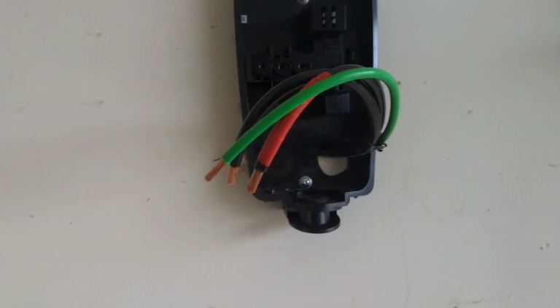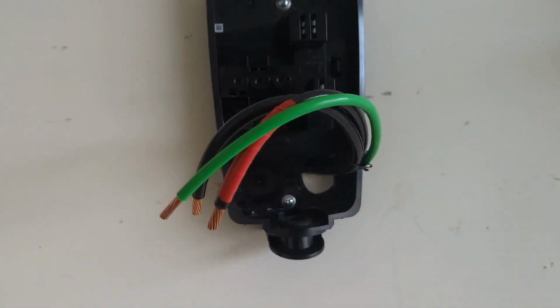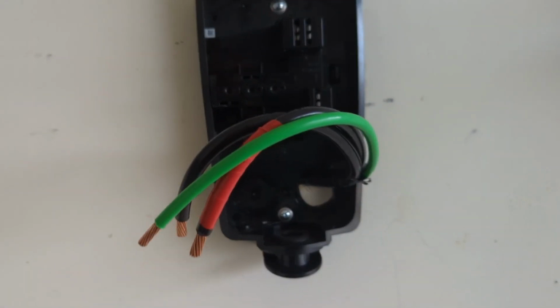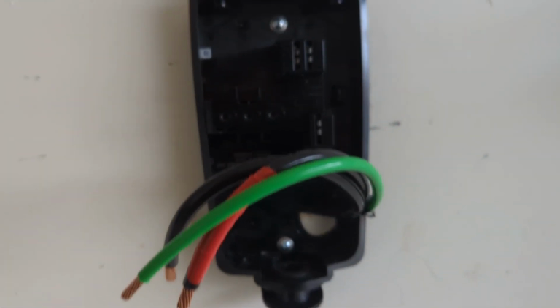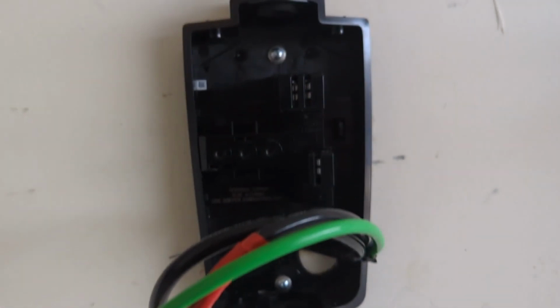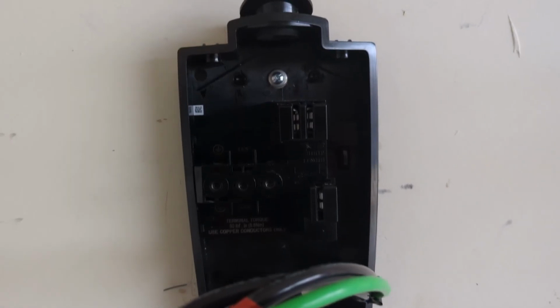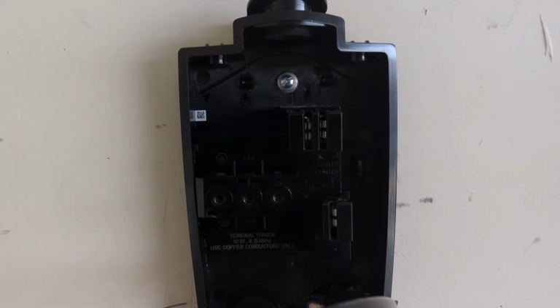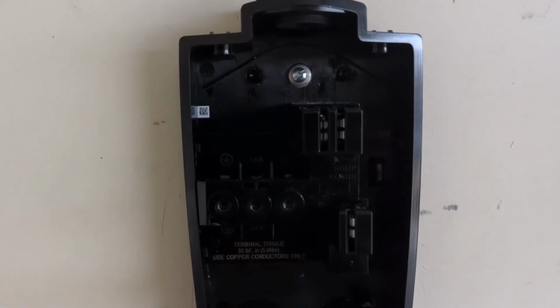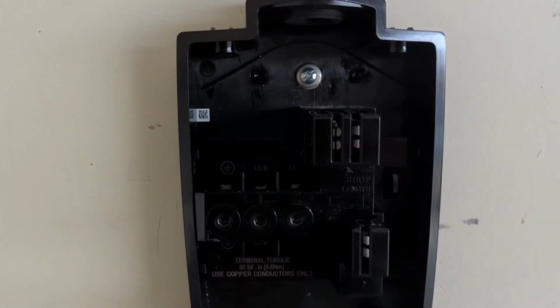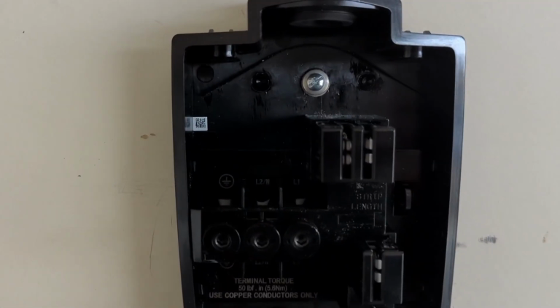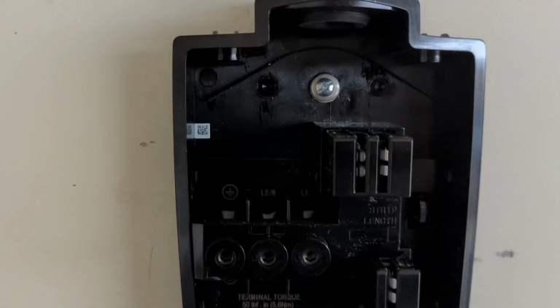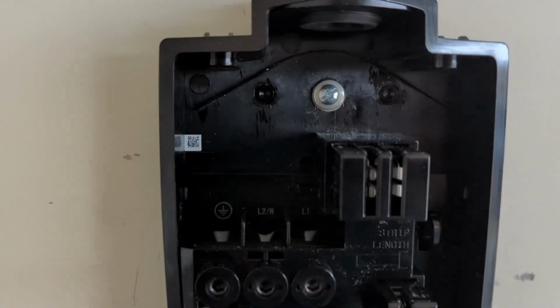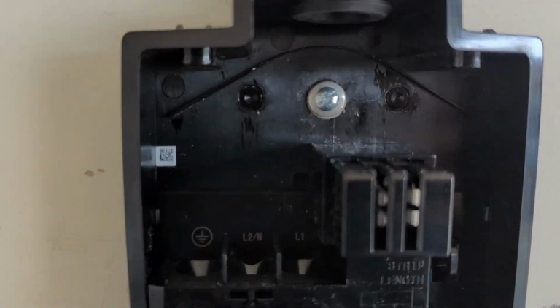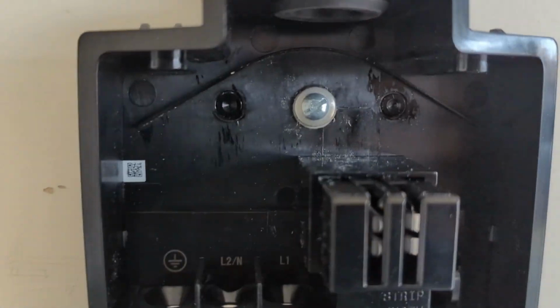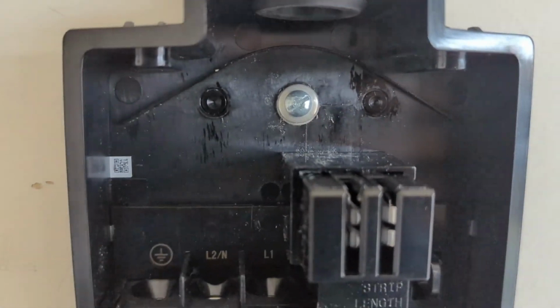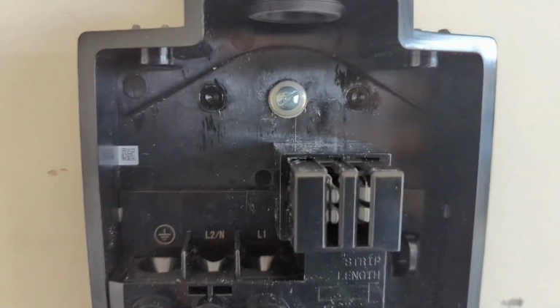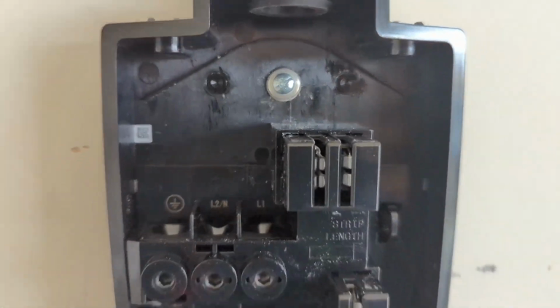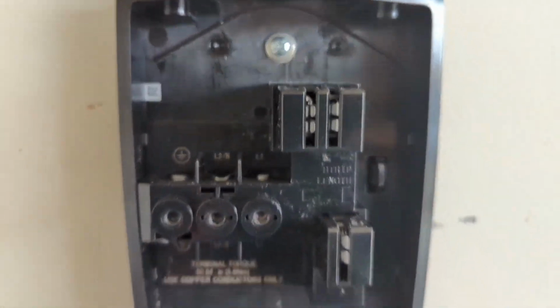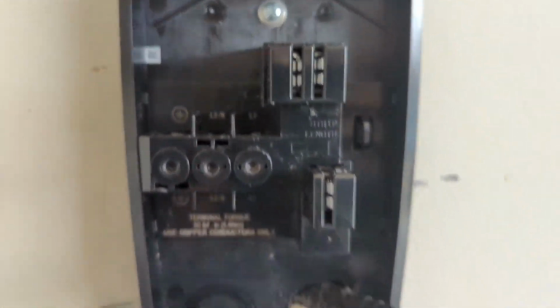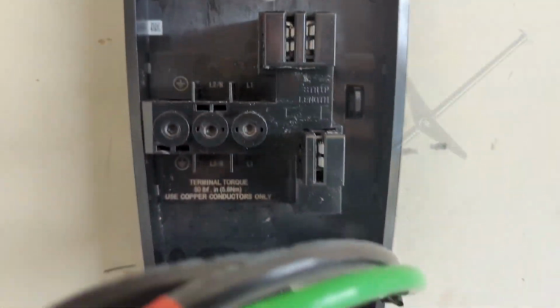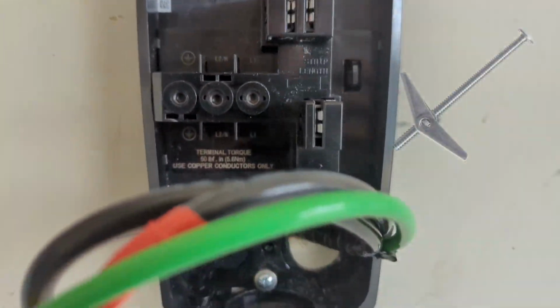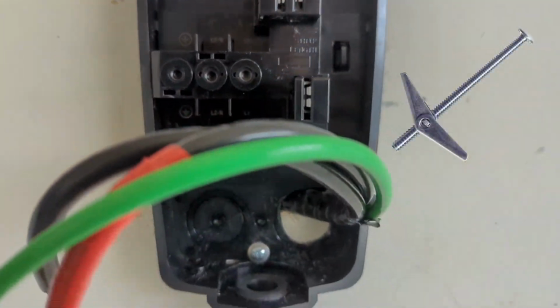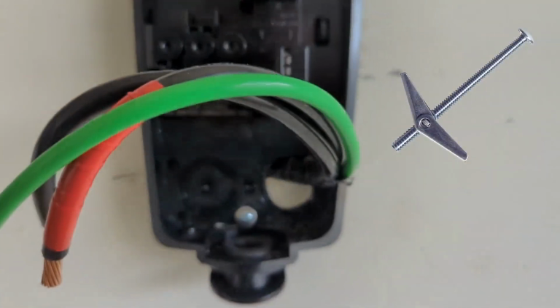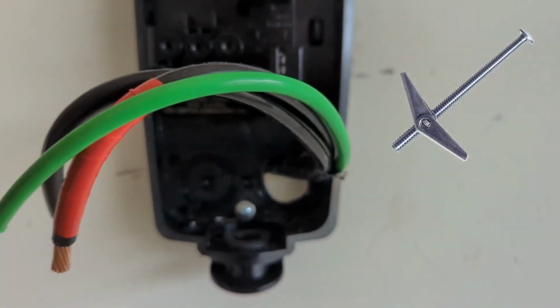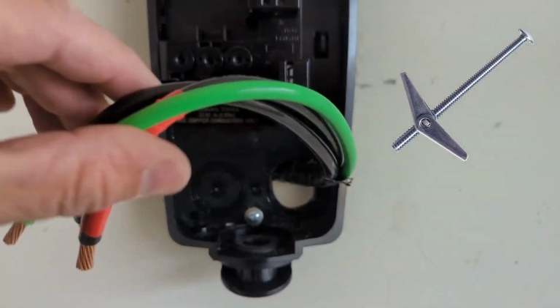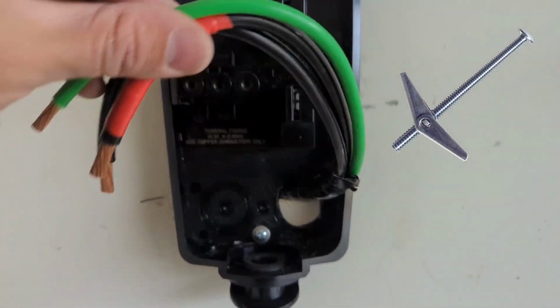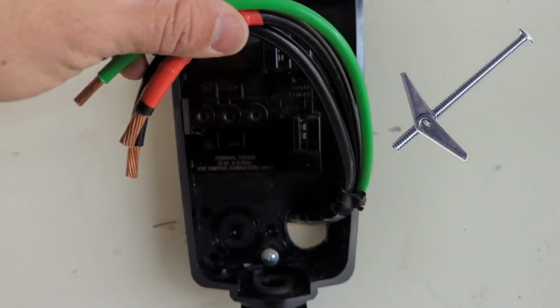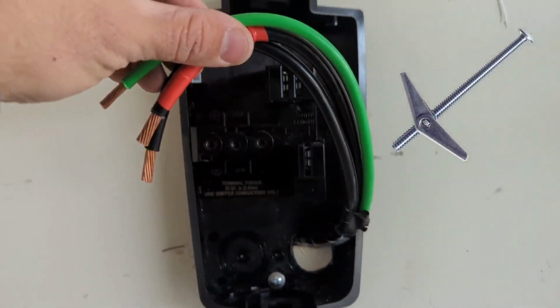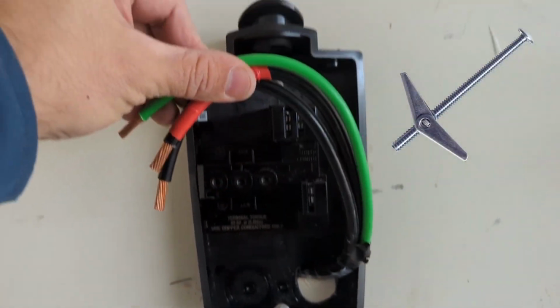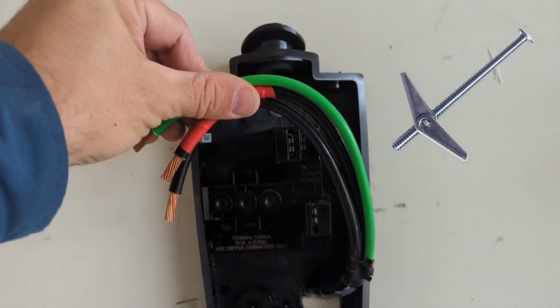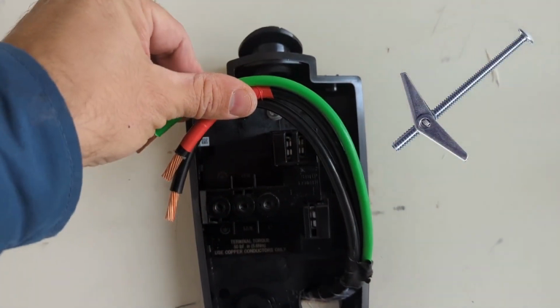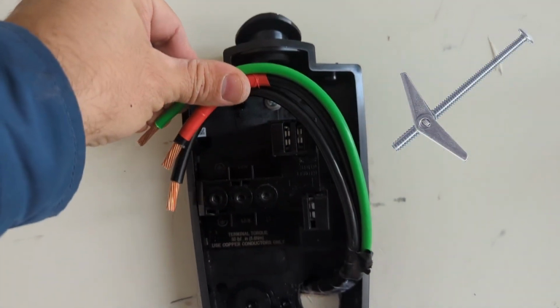On the other side, the wall plate is secured to the sheetrock with a toggle bolt since we were covering the hole.